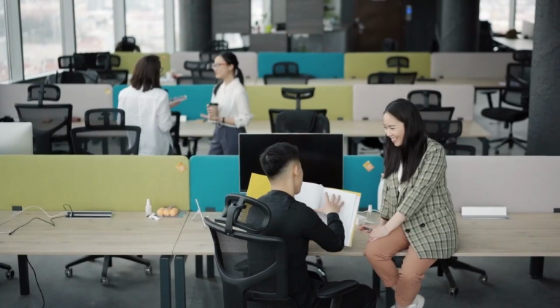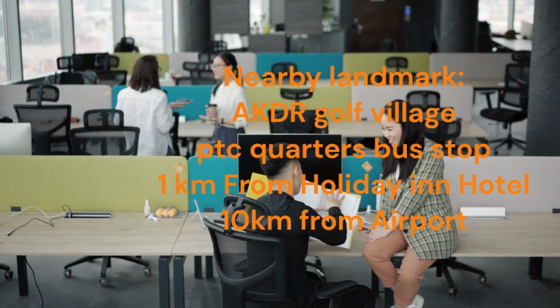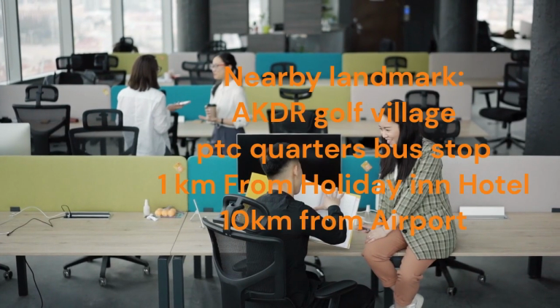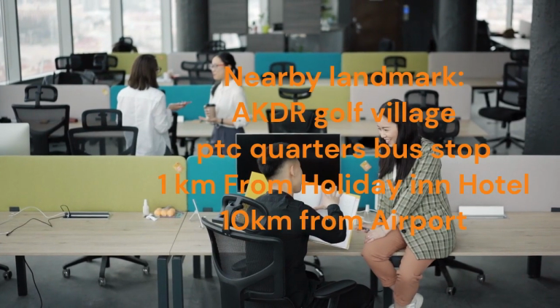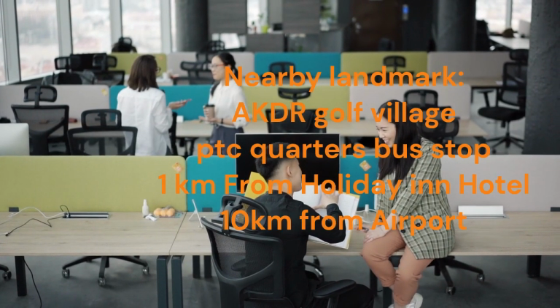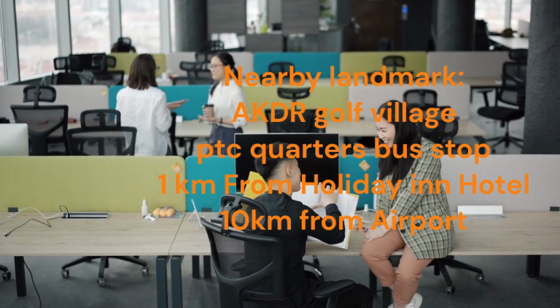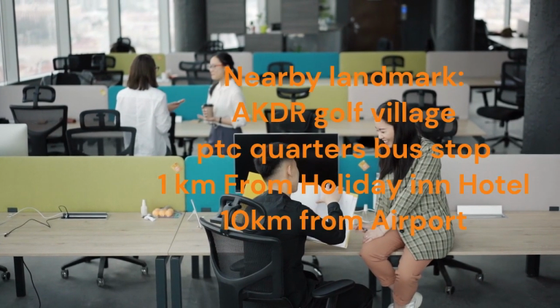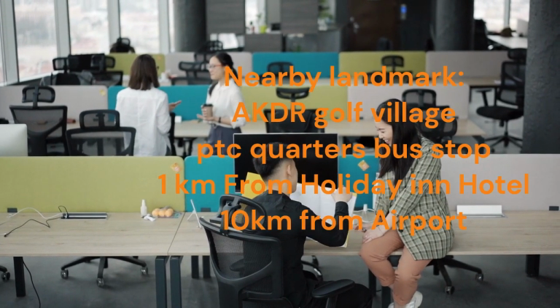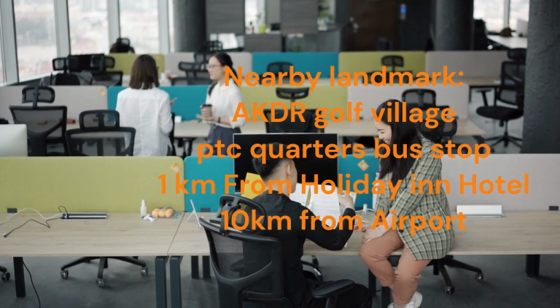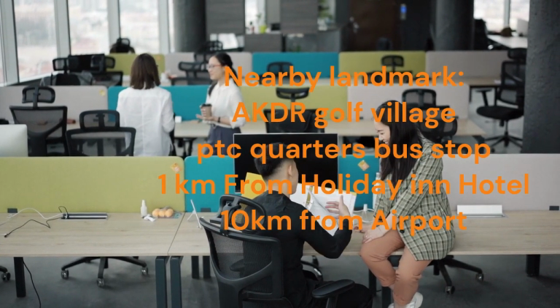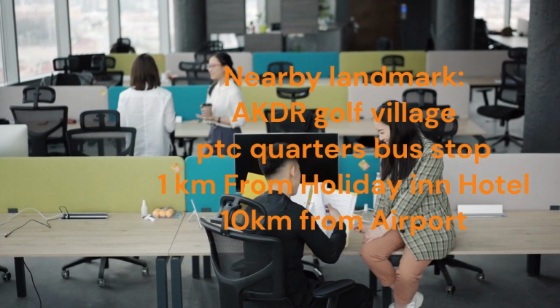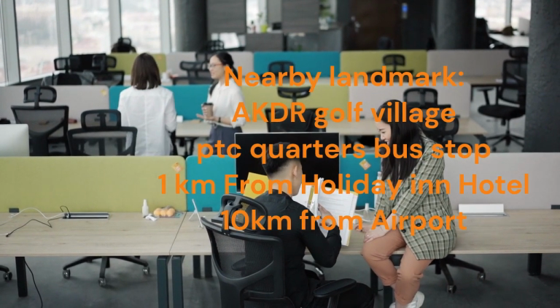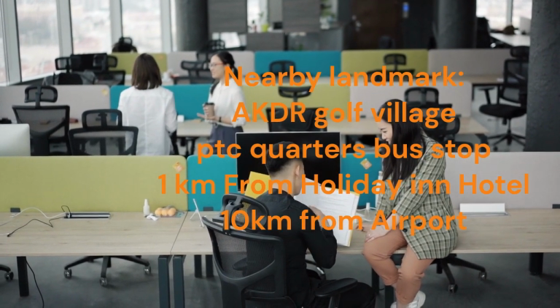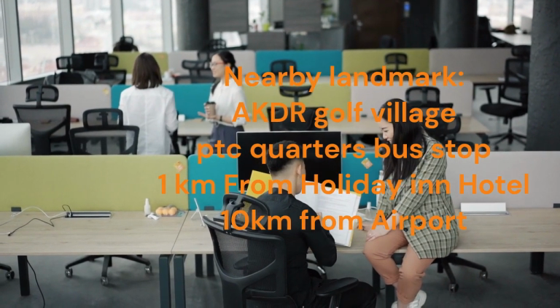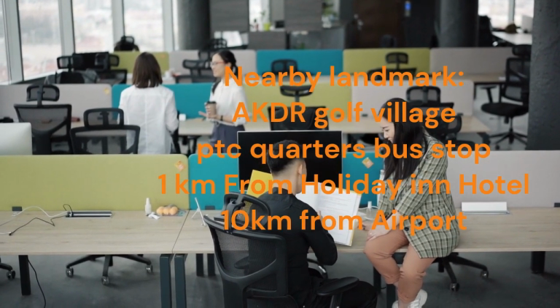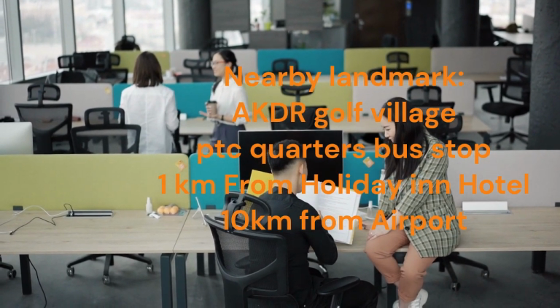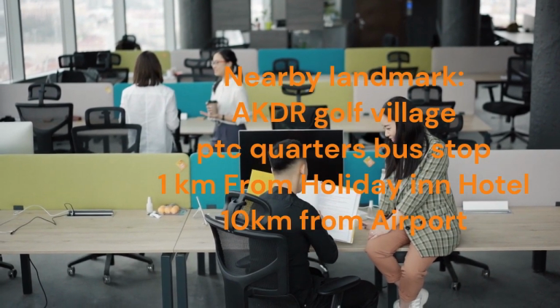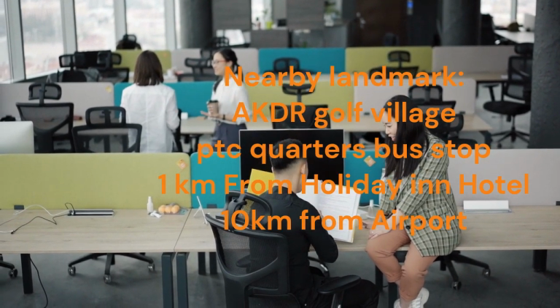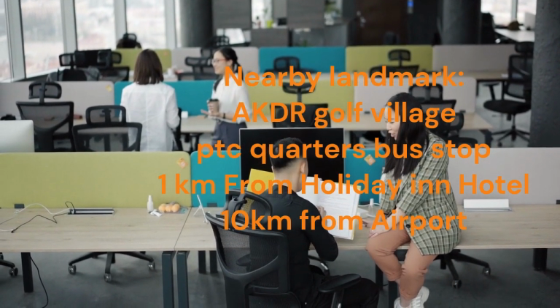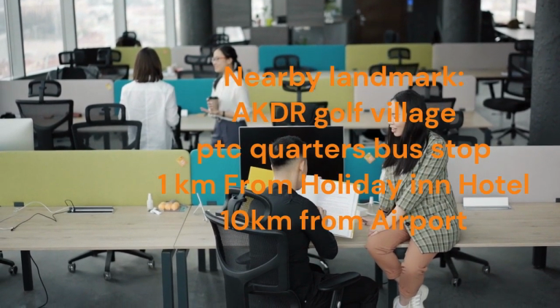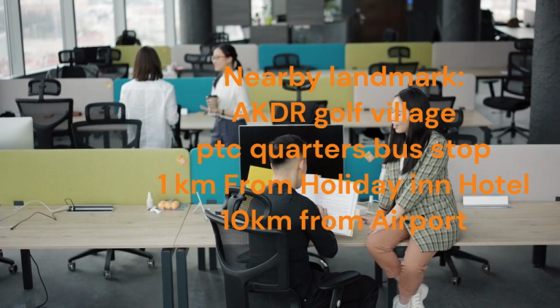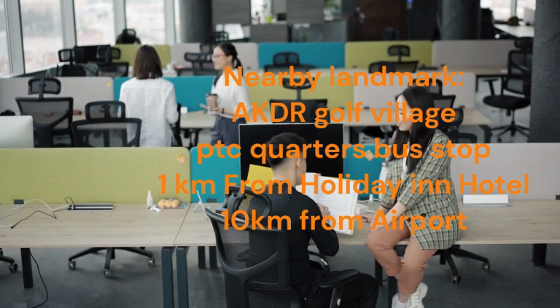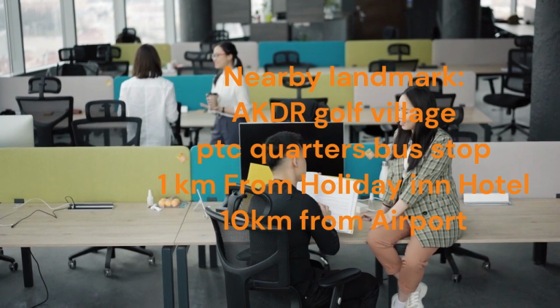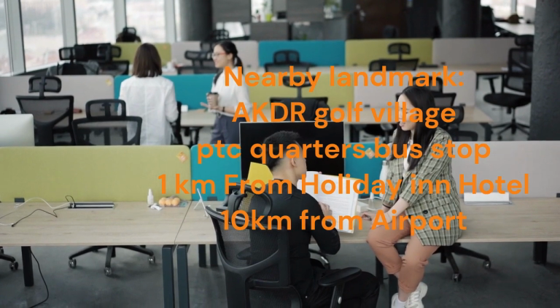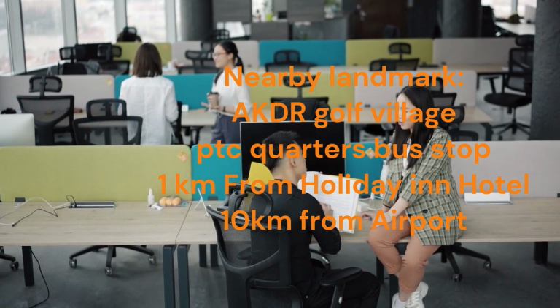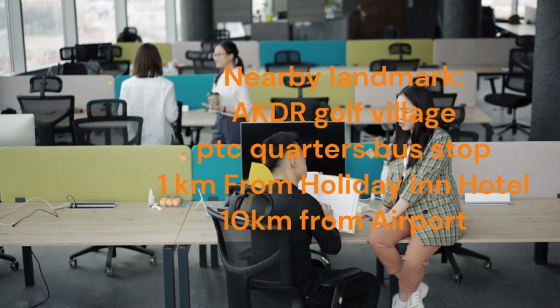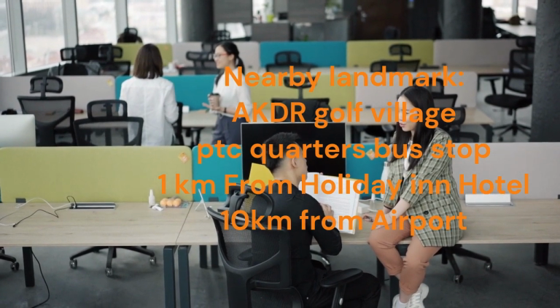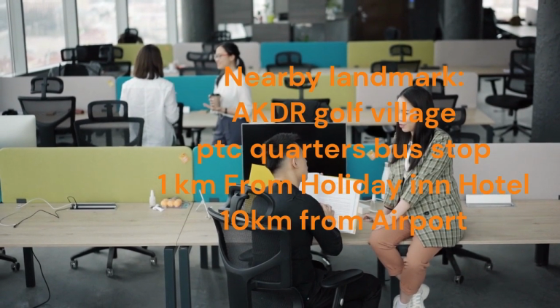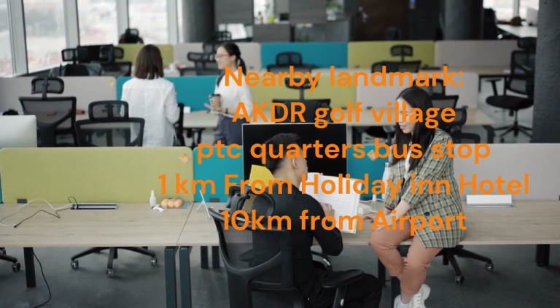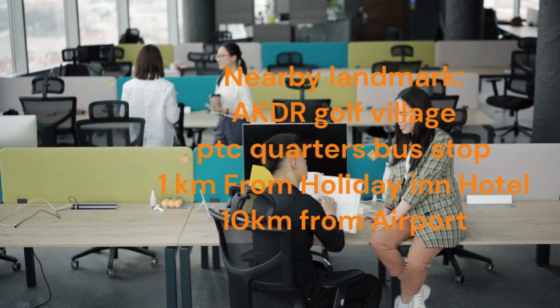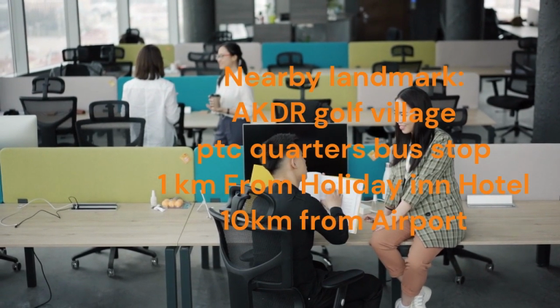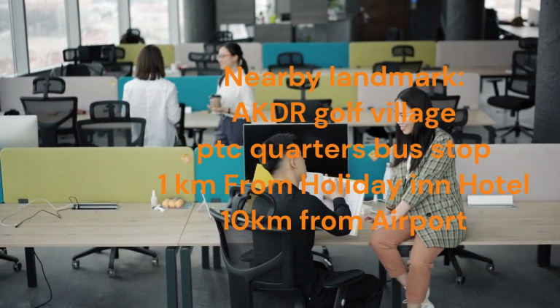Nearby landmarks: AKDR Golf Village, PTC Quarters Bus Stop, 1 km from Holiday Inn Hotel, and 10 km from the airport.